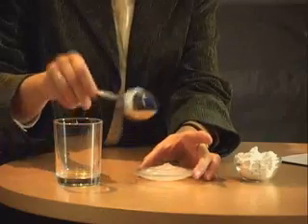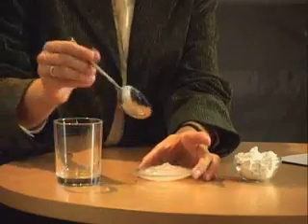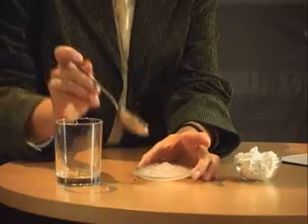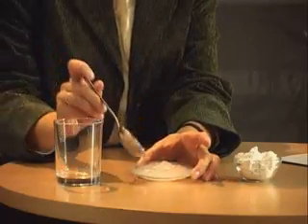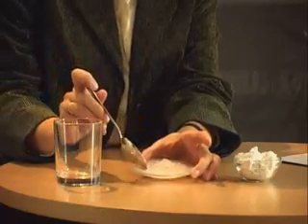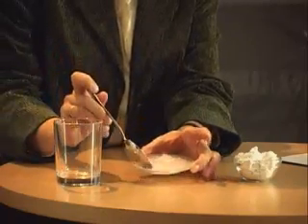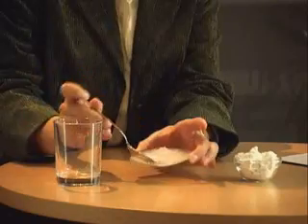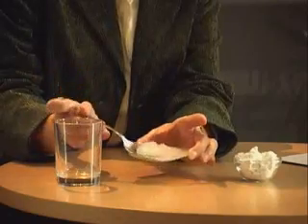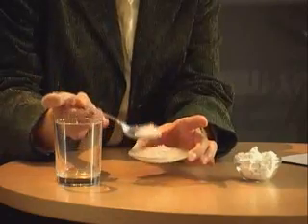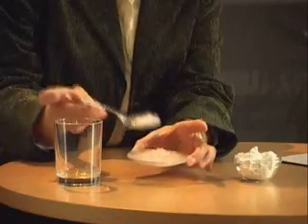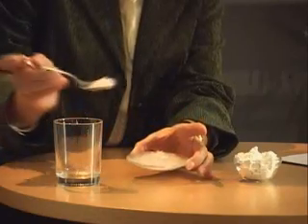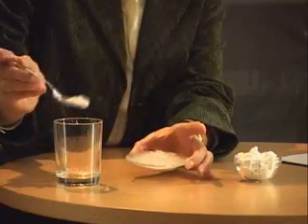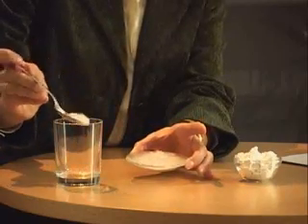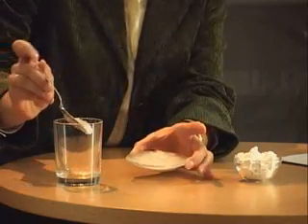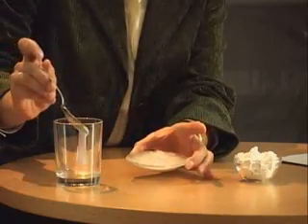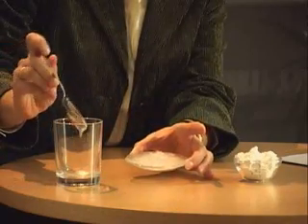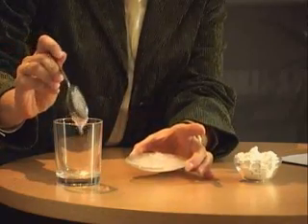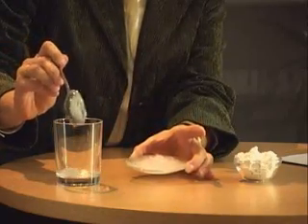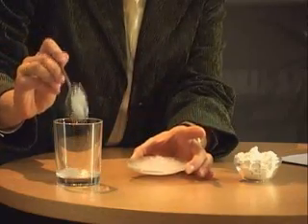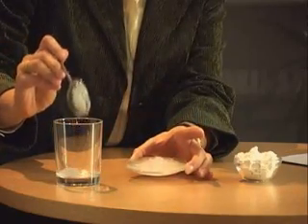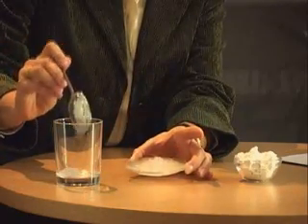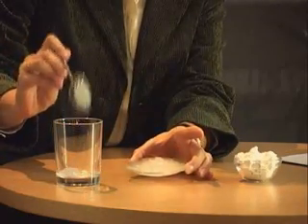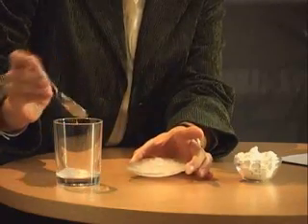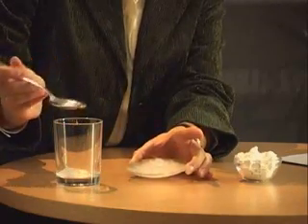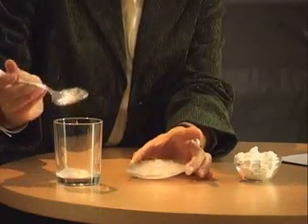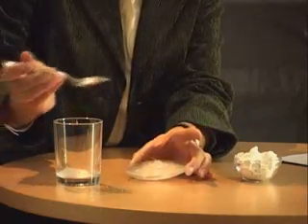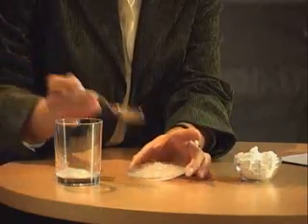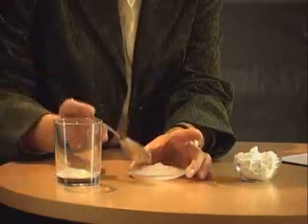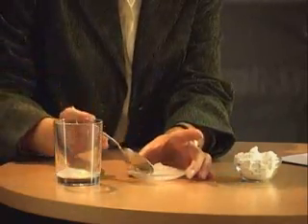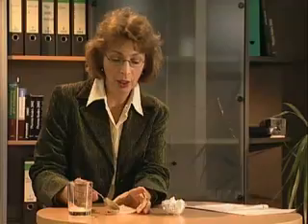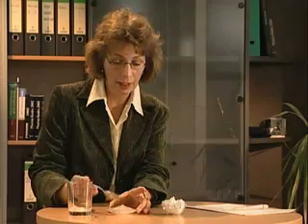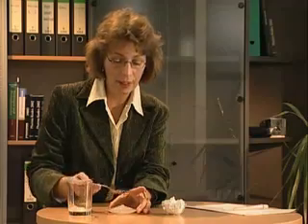Let me show you the gel. You simply mix it with water and drink one glass a day.